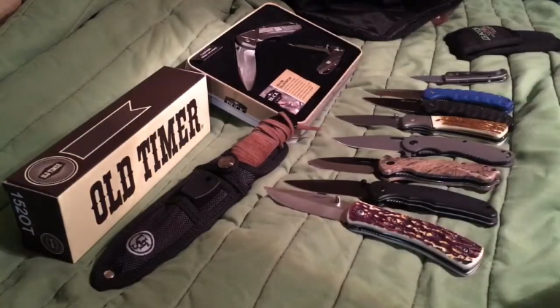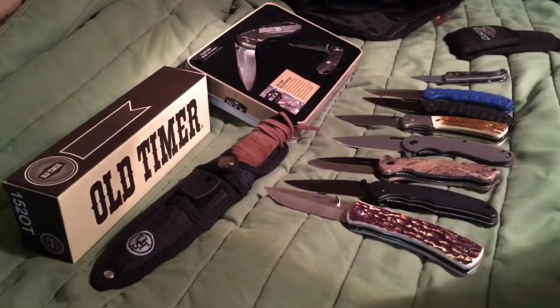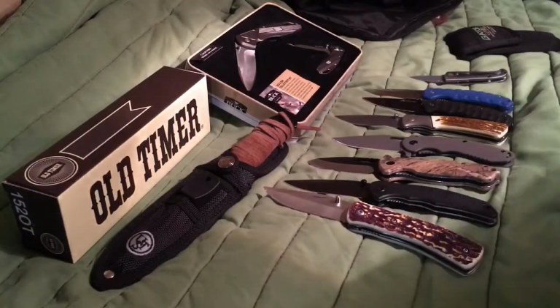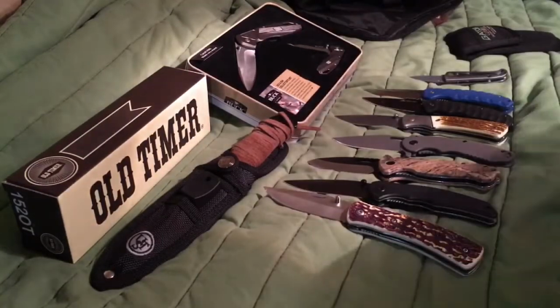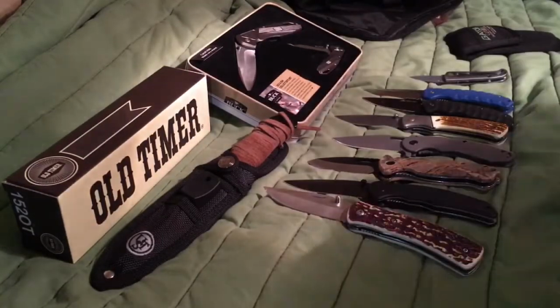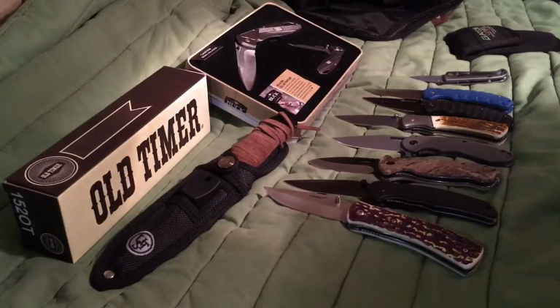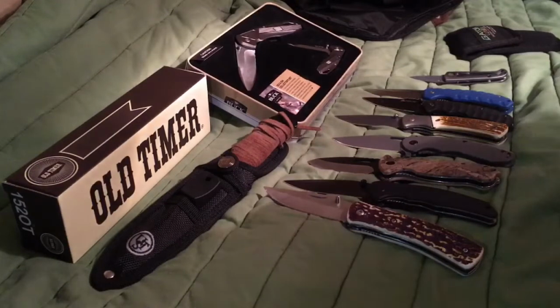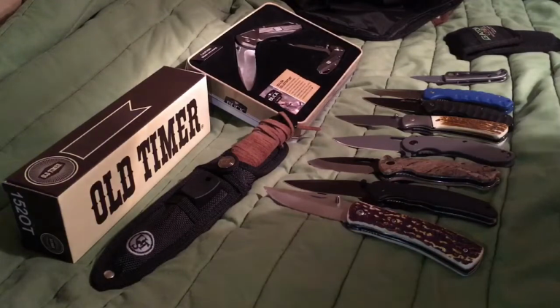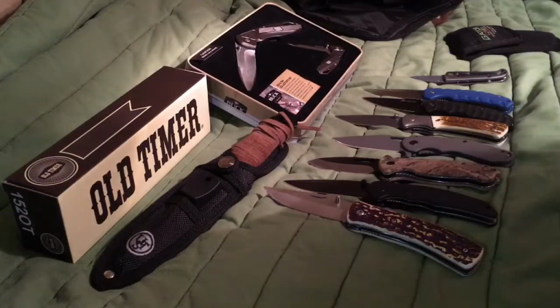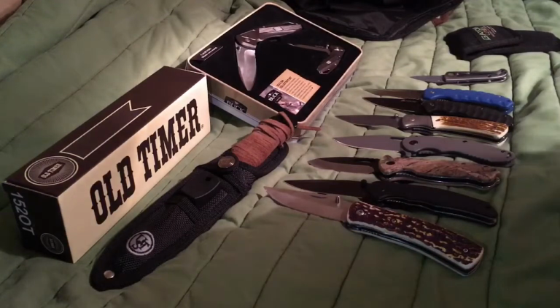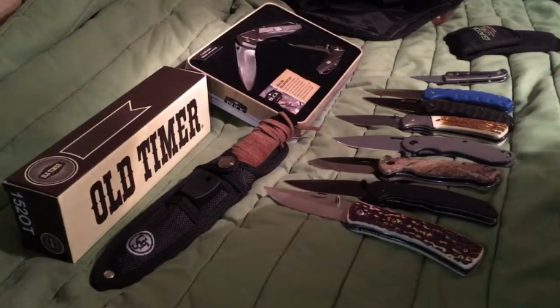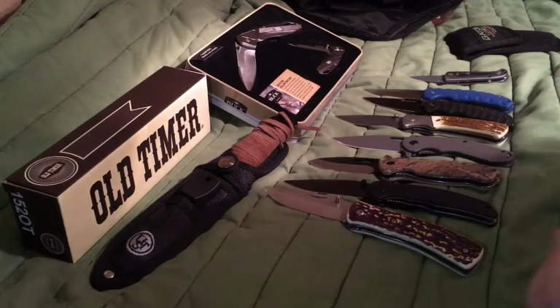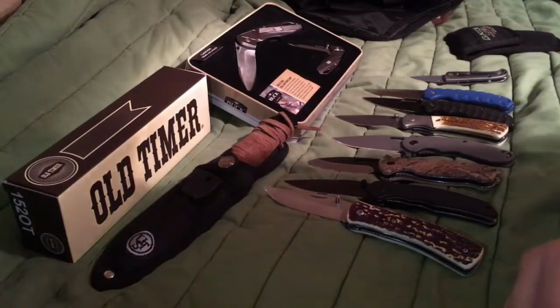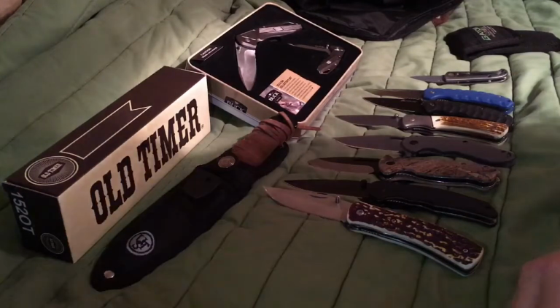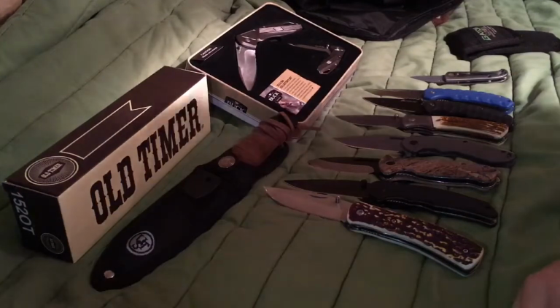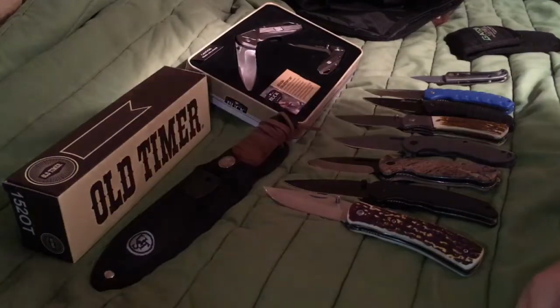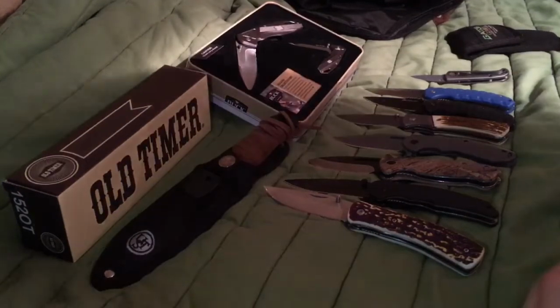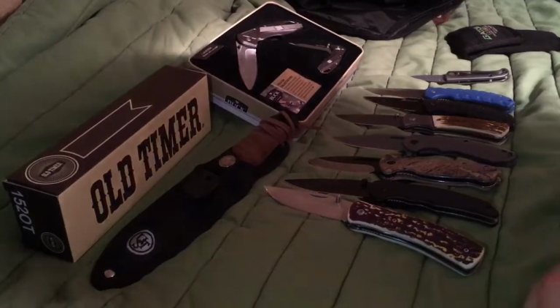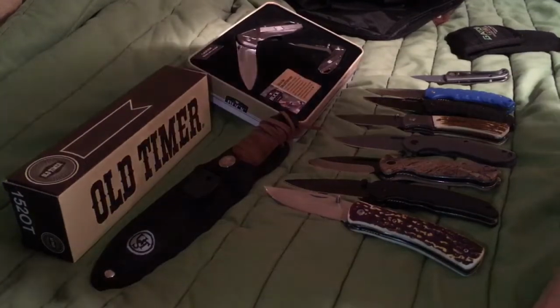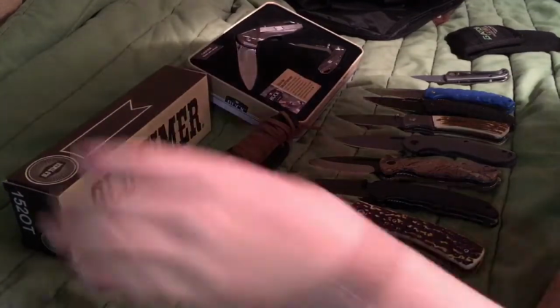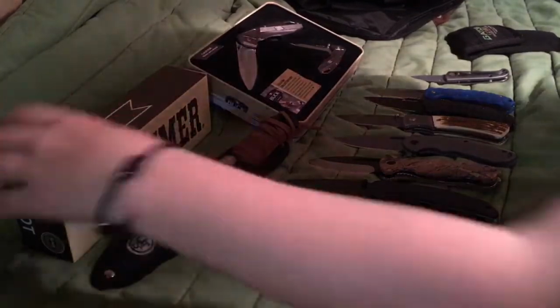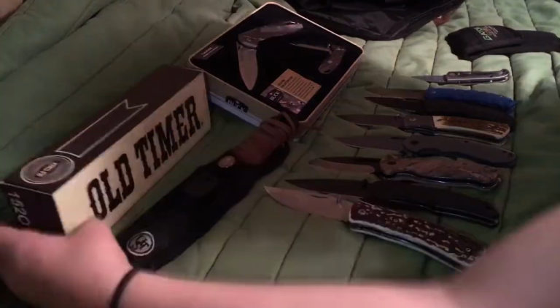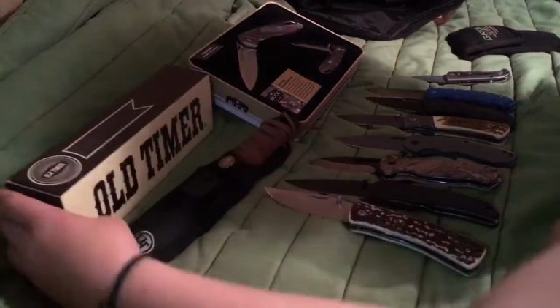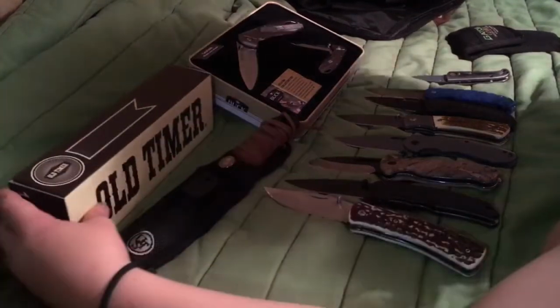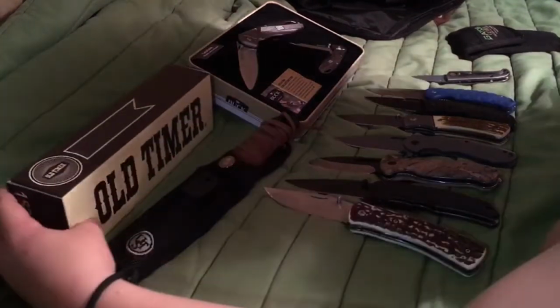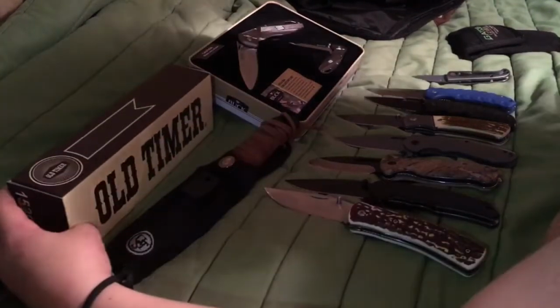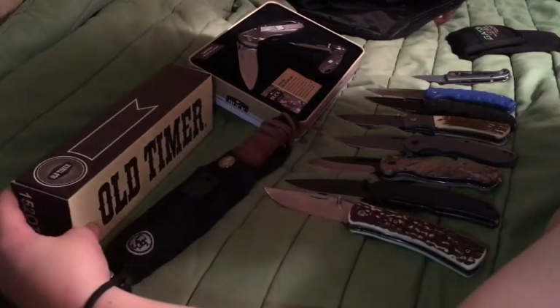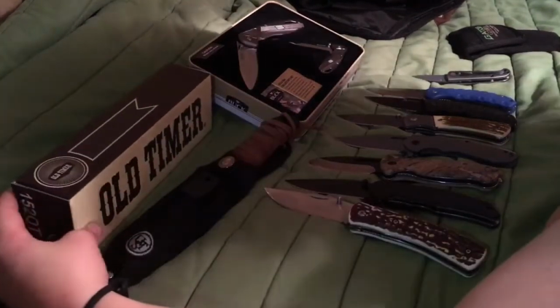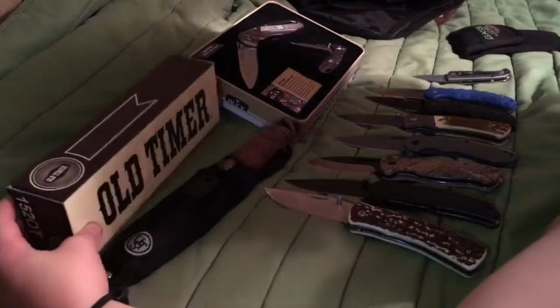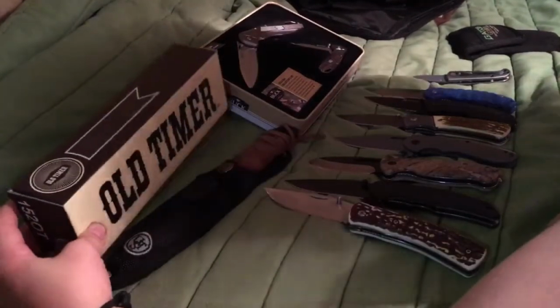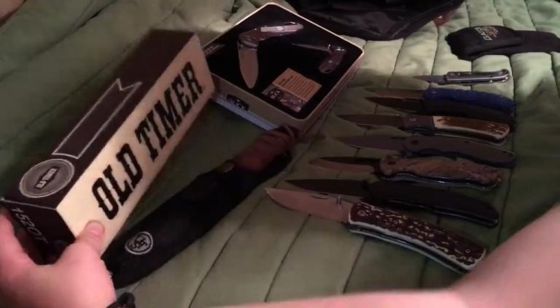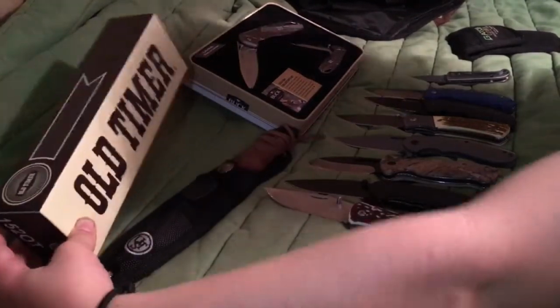This one is a right-edge knife. I don't know — I think he got this at a flea market or something.